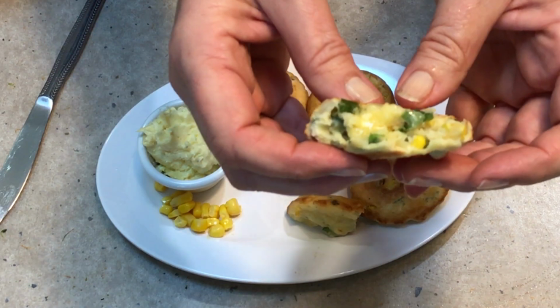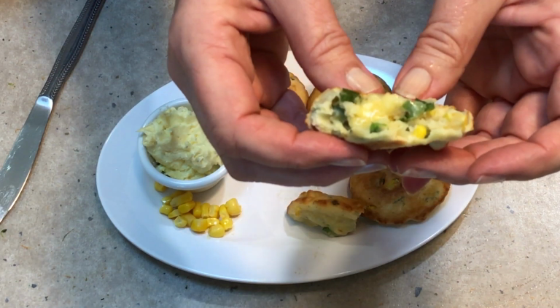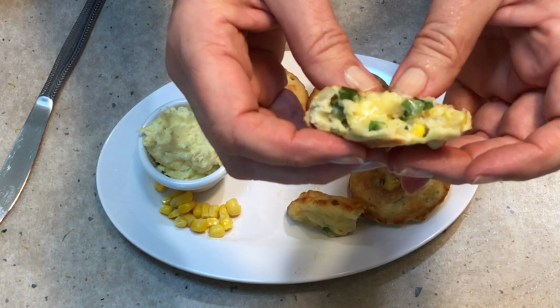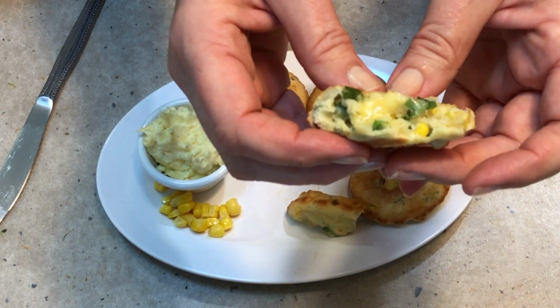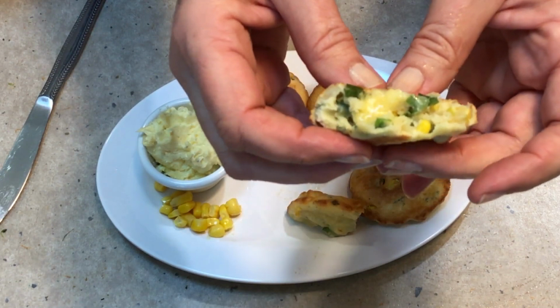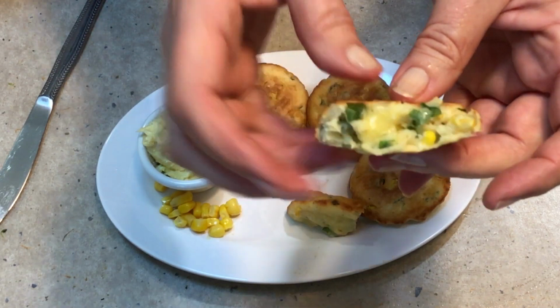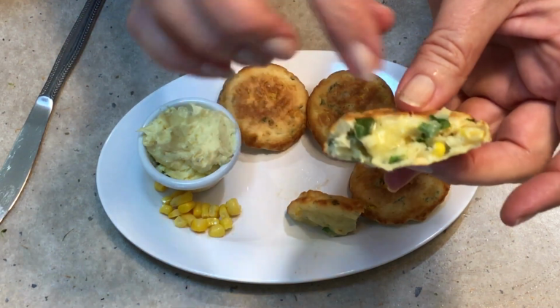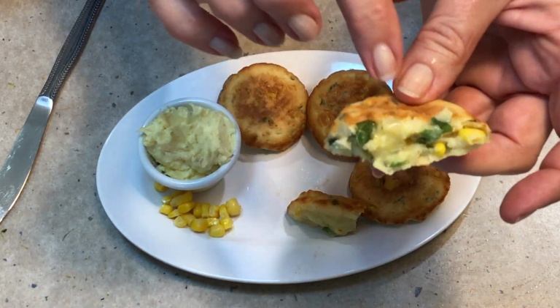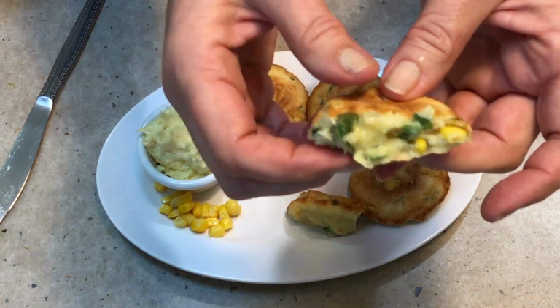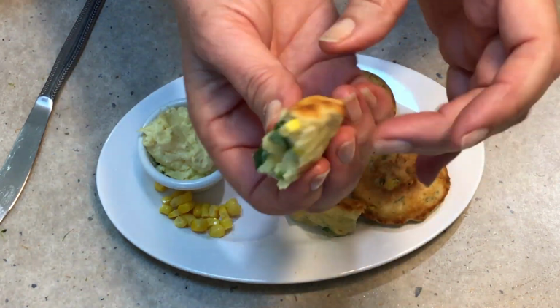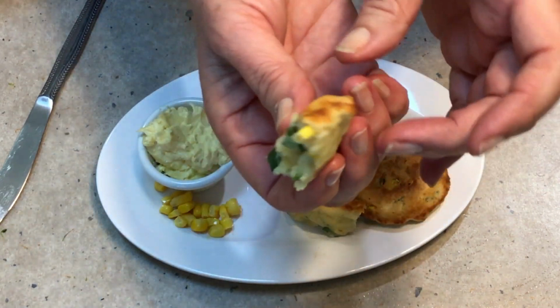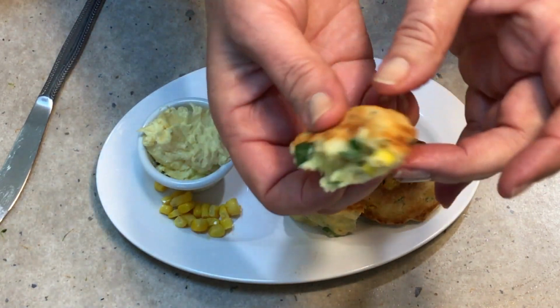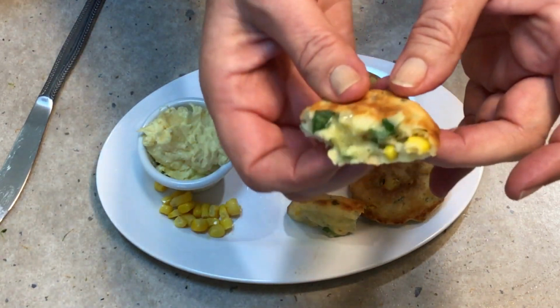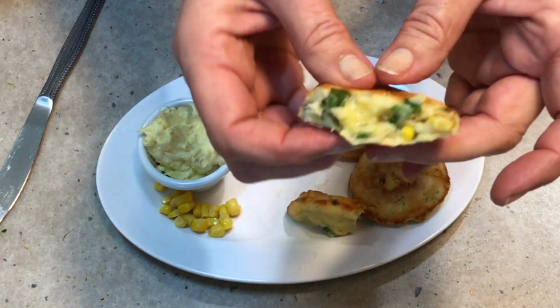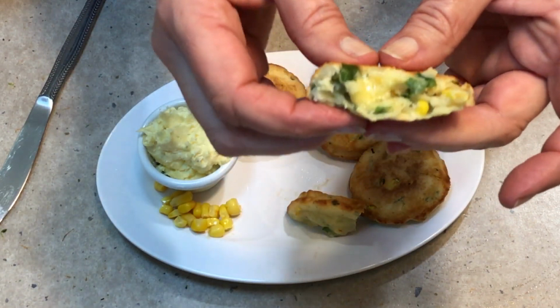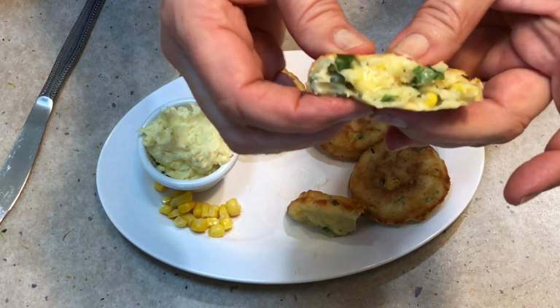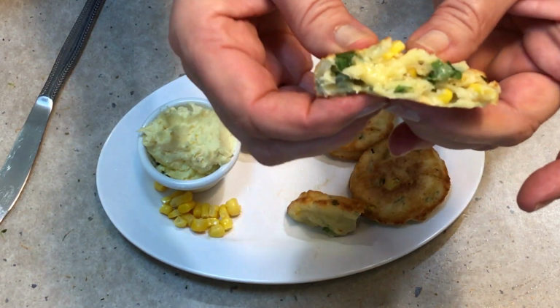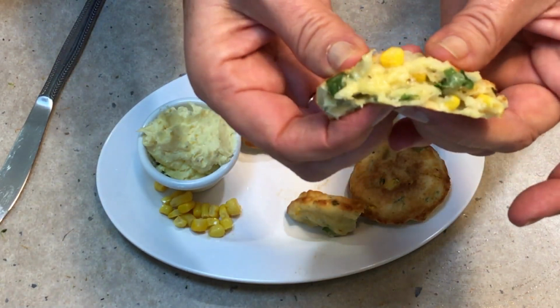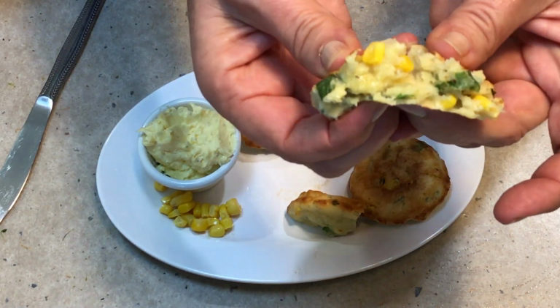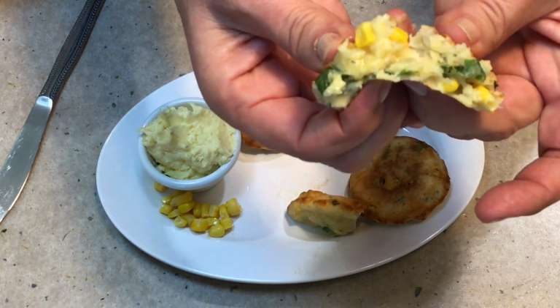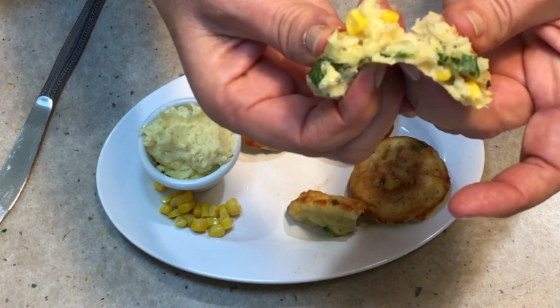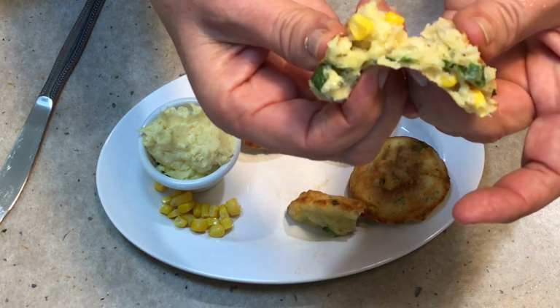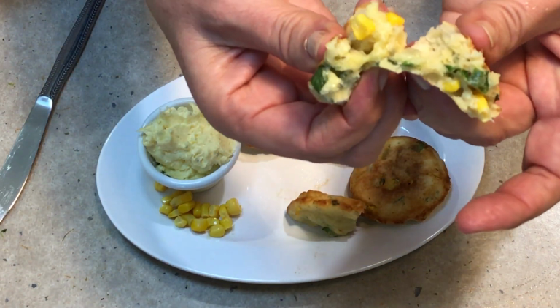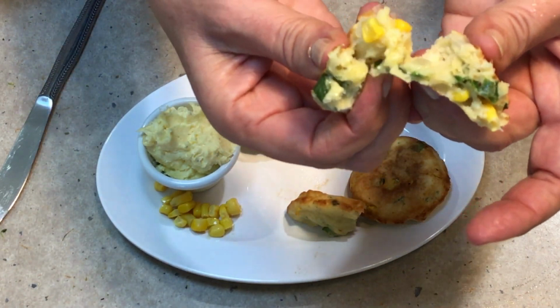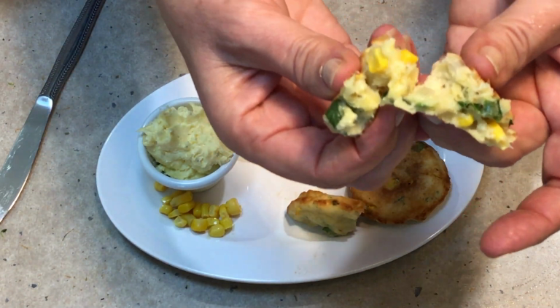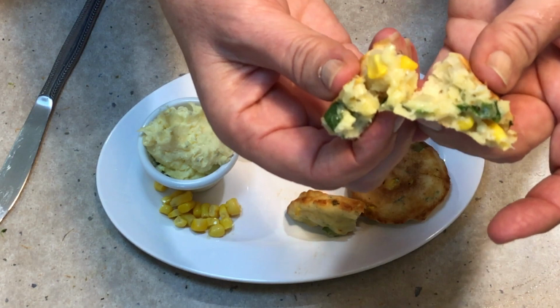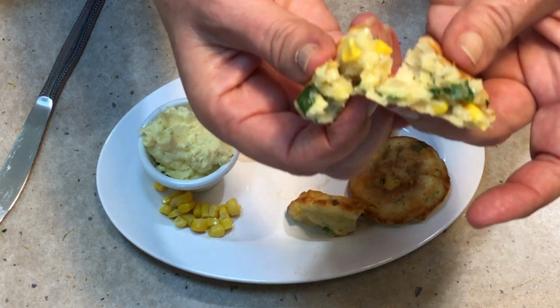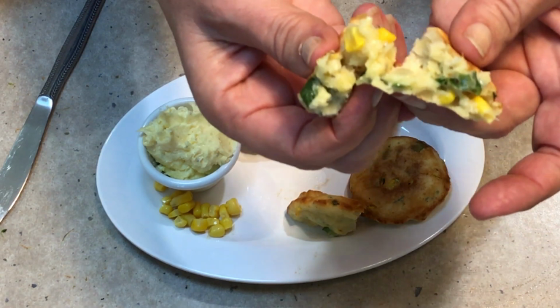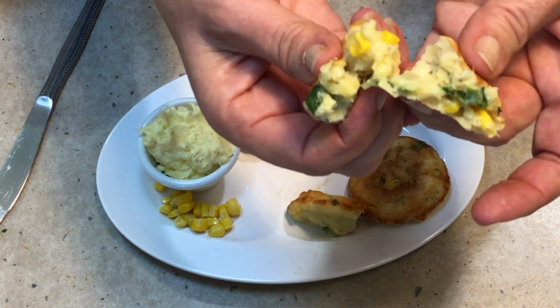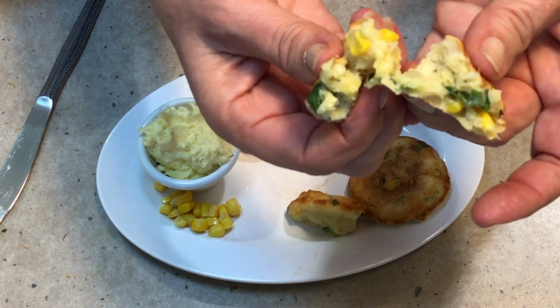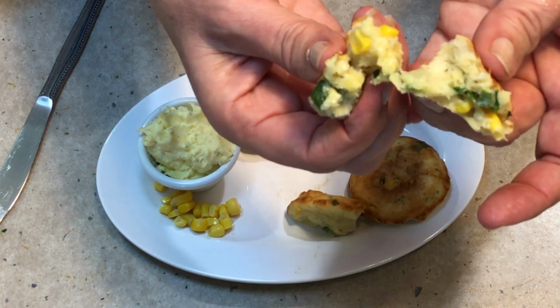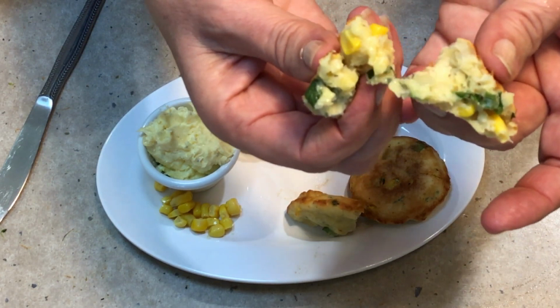Soft and moist on the inside, chewy on the outside, full of herbs and corn and onions. Thanks for watching.